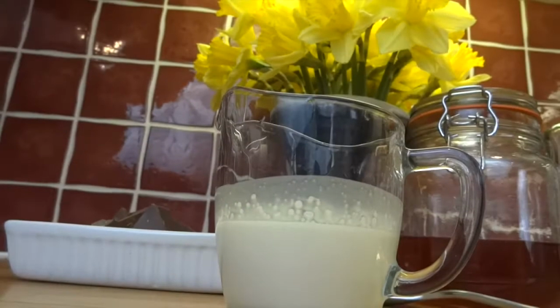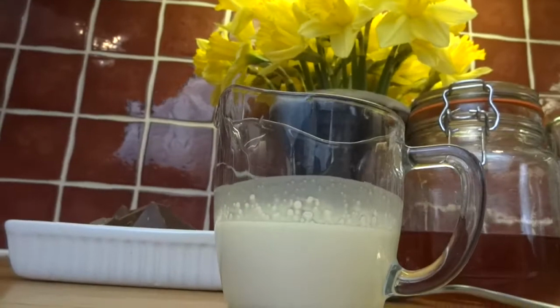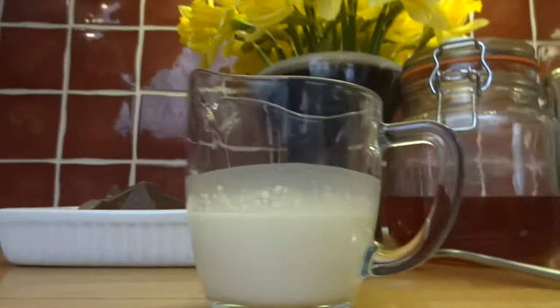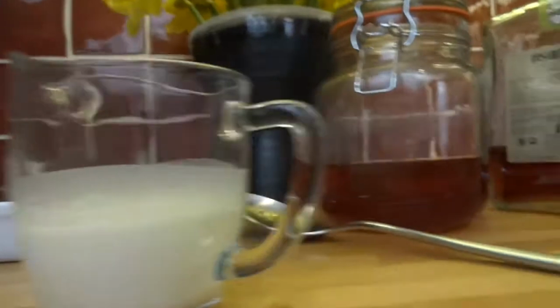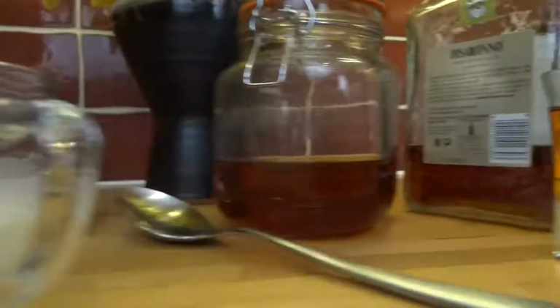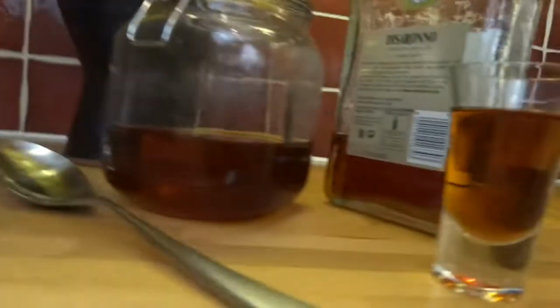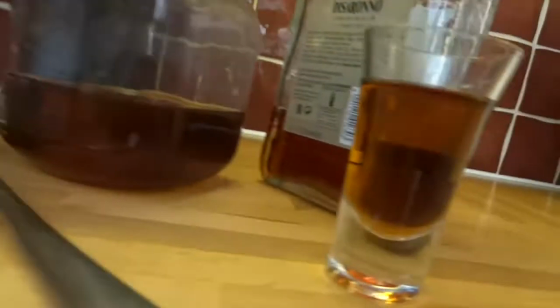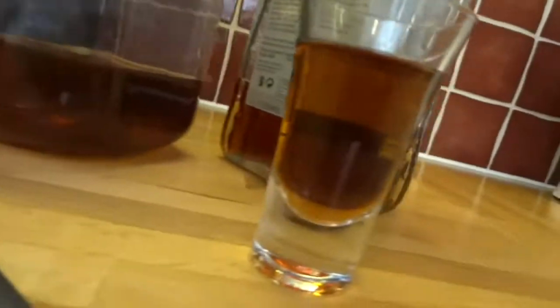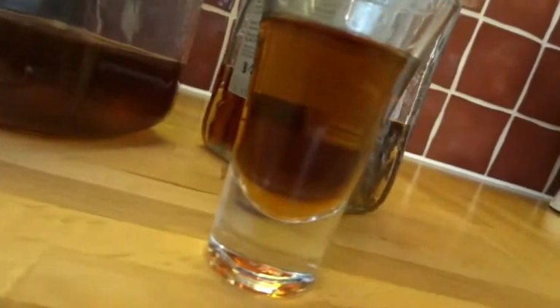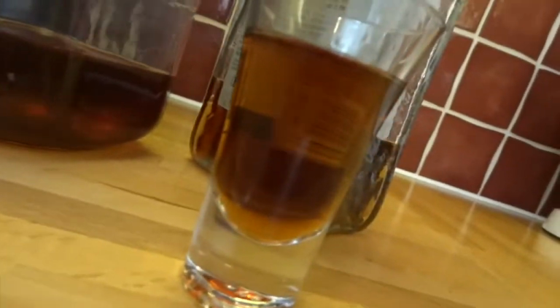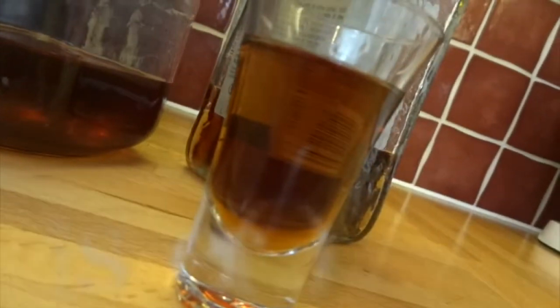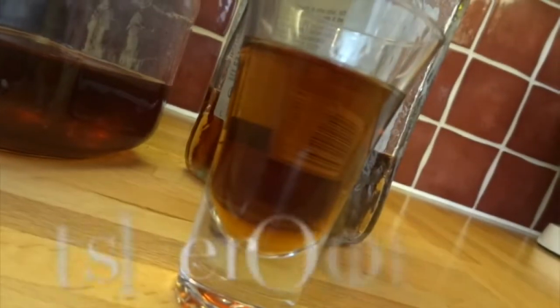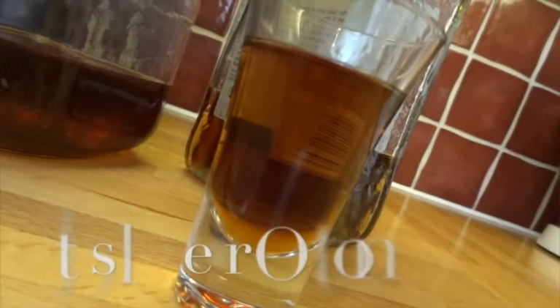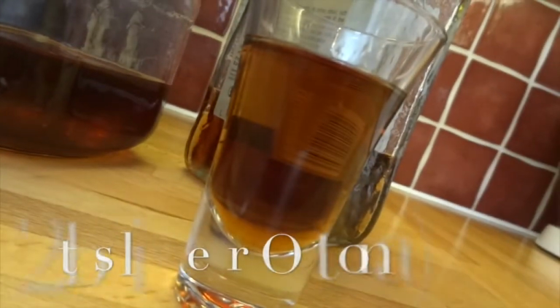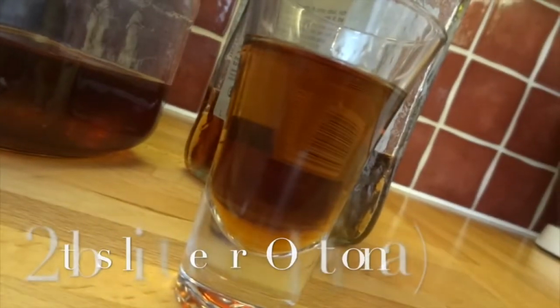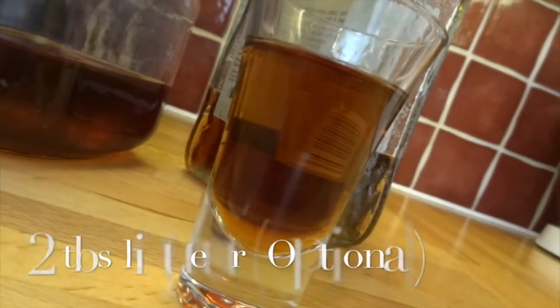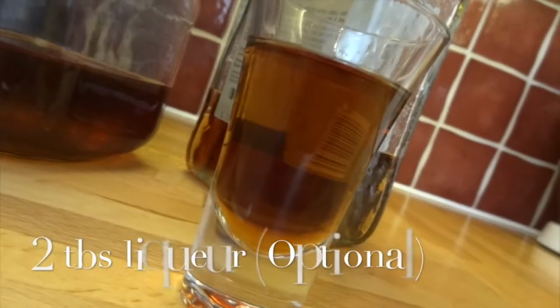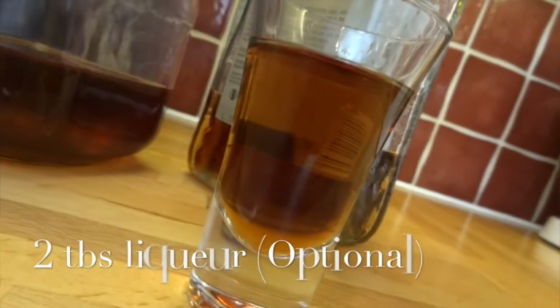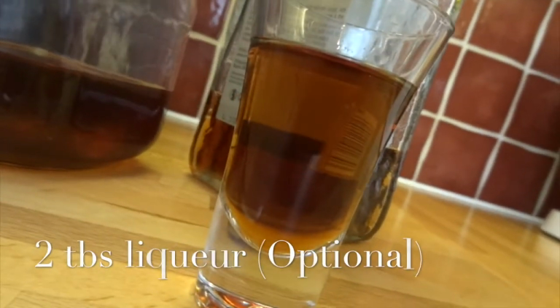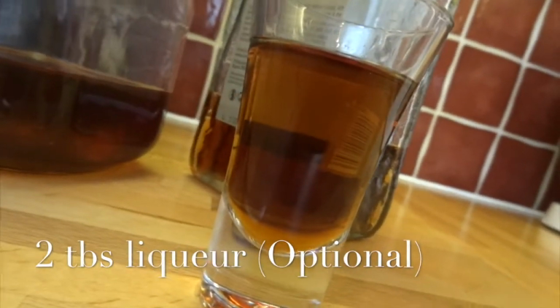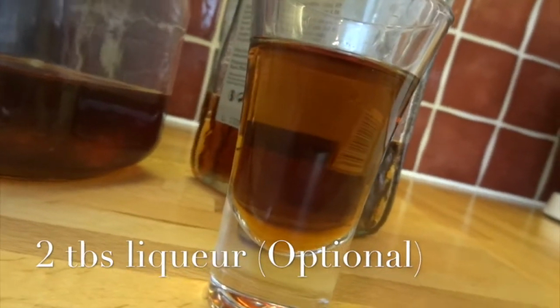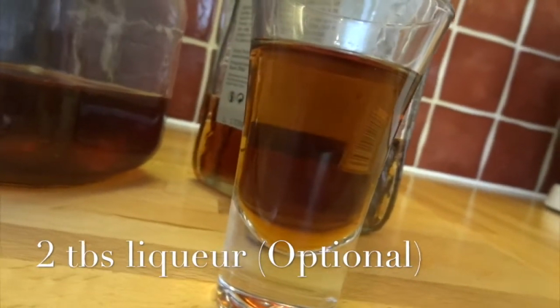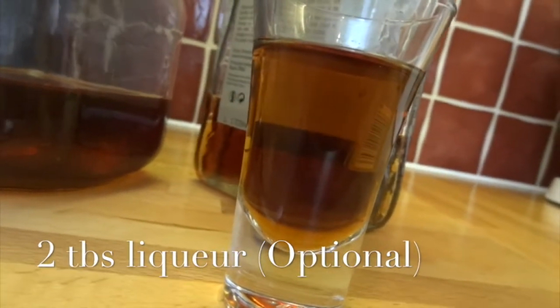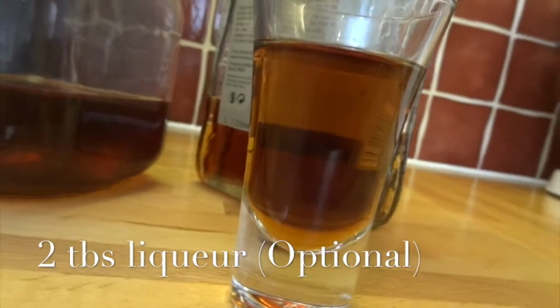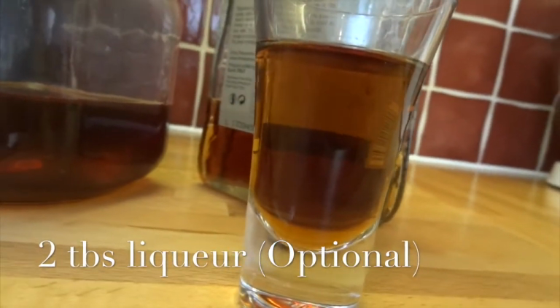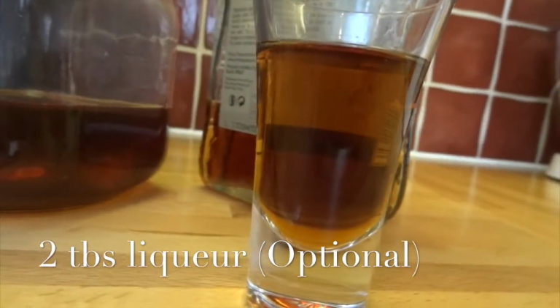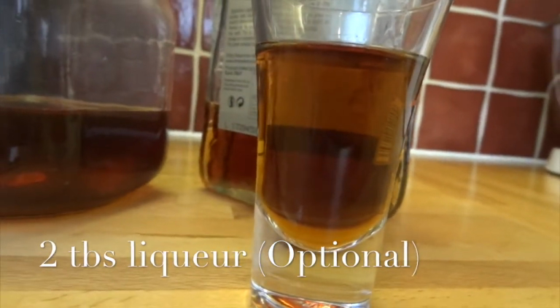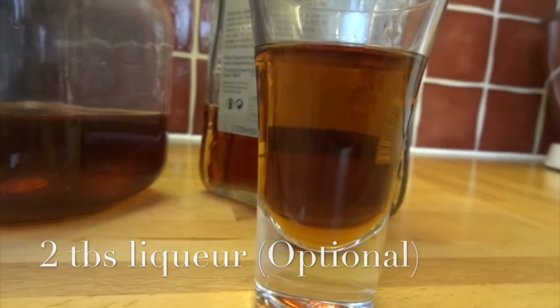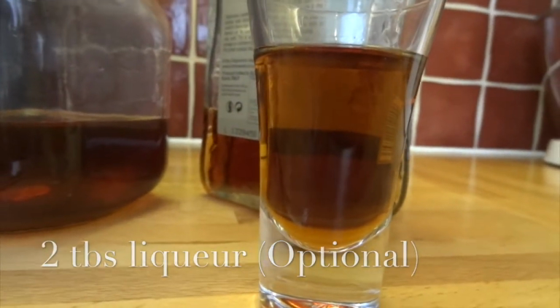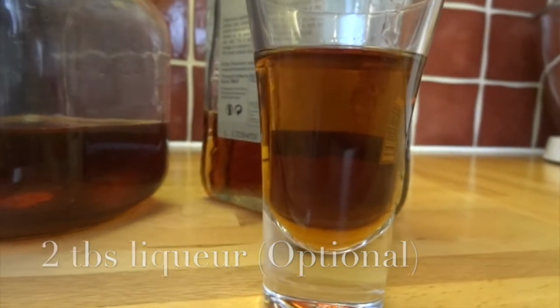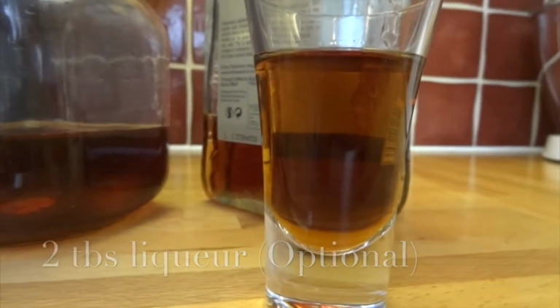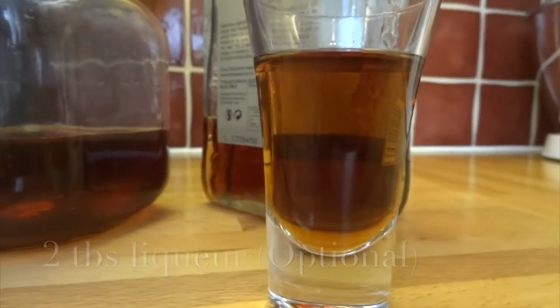And finally, an optional two tablespoons of your favourite liqueur. I'm going to use amaretto in mine.